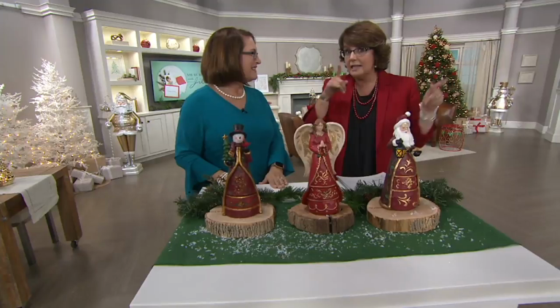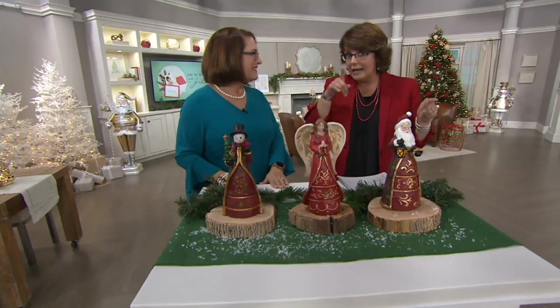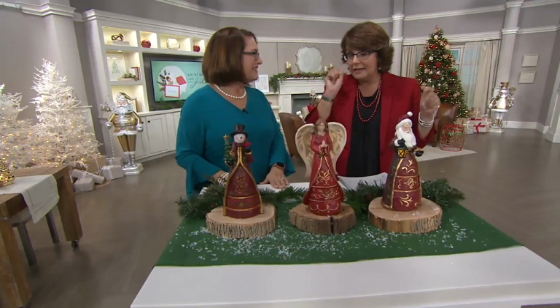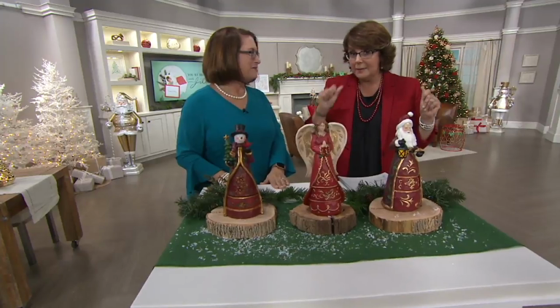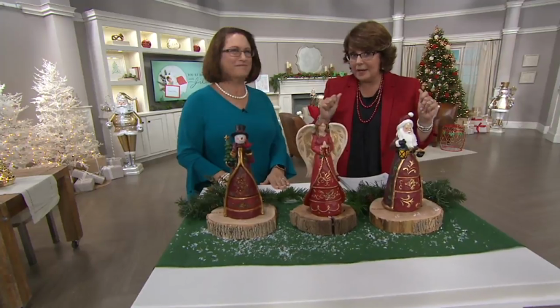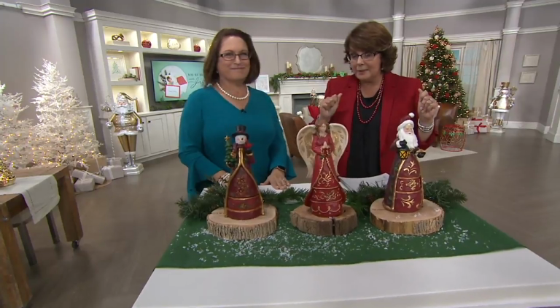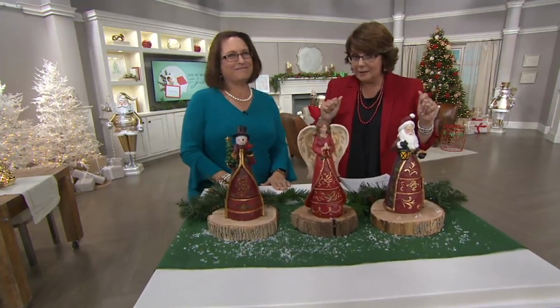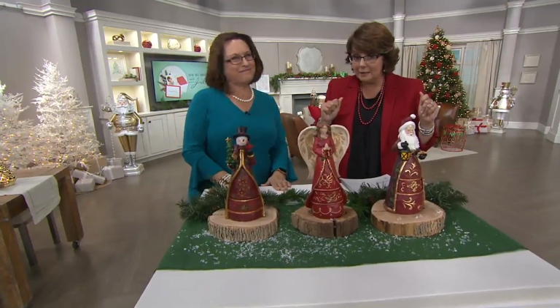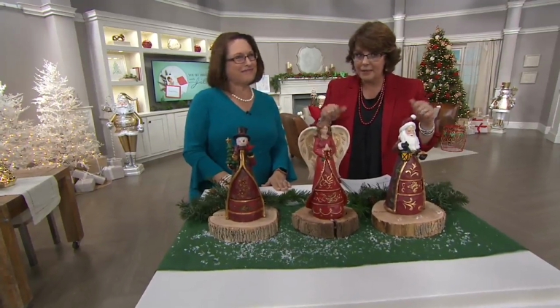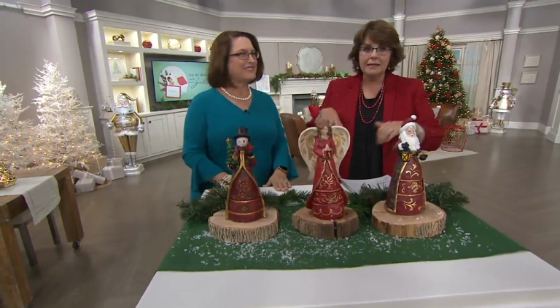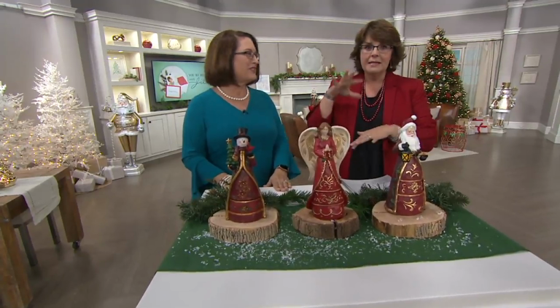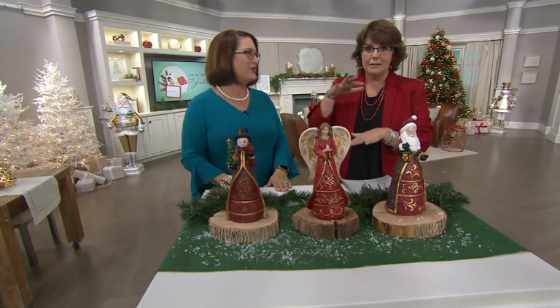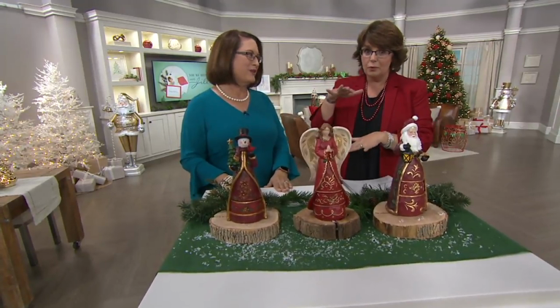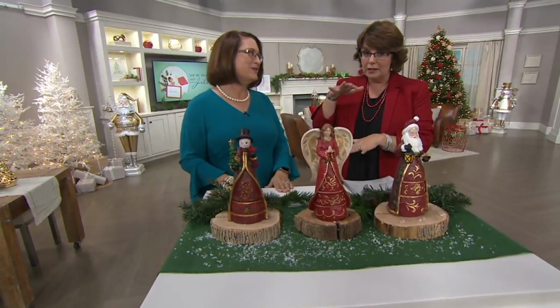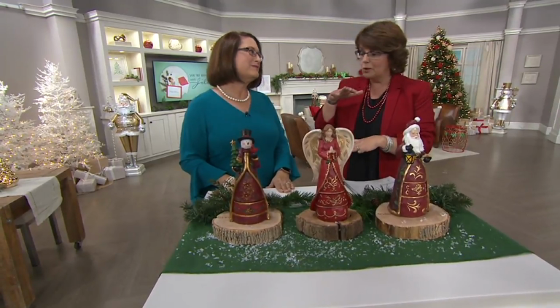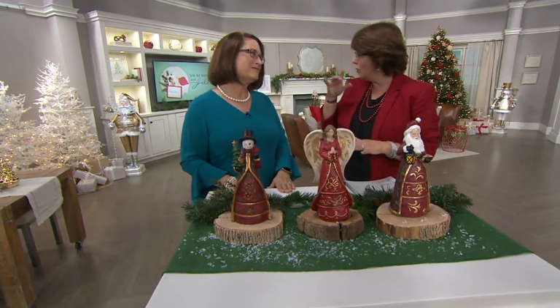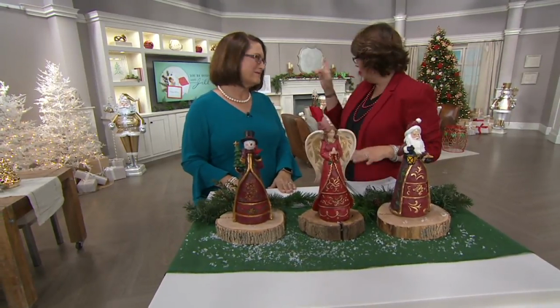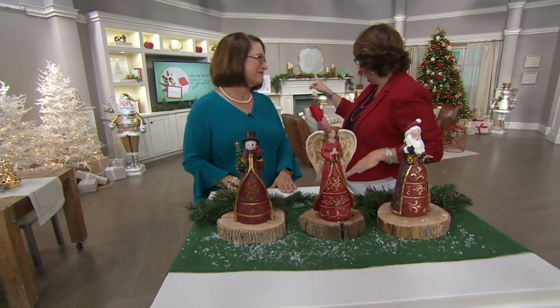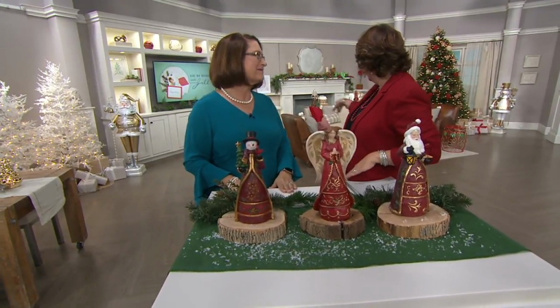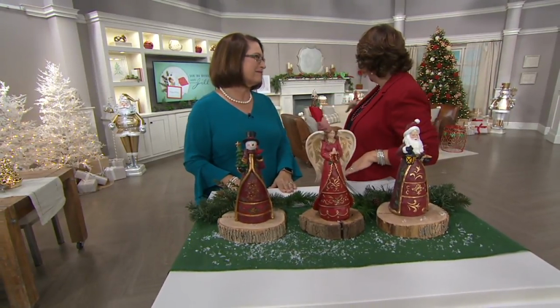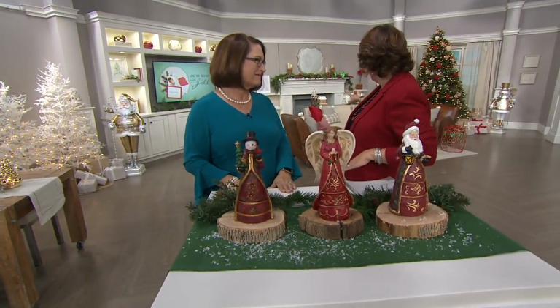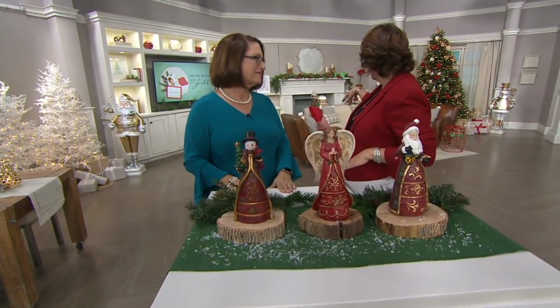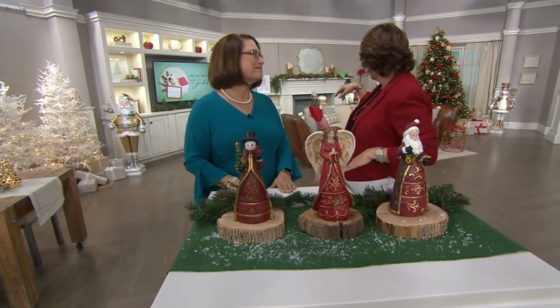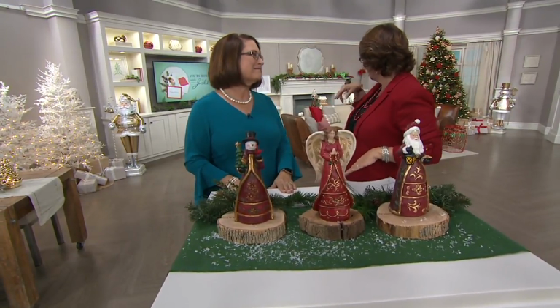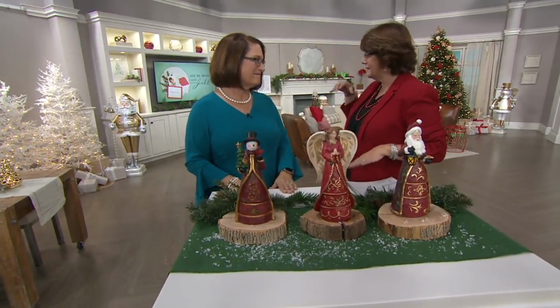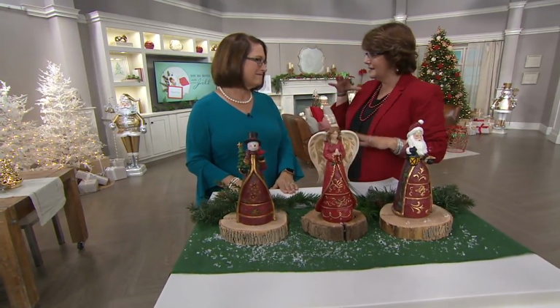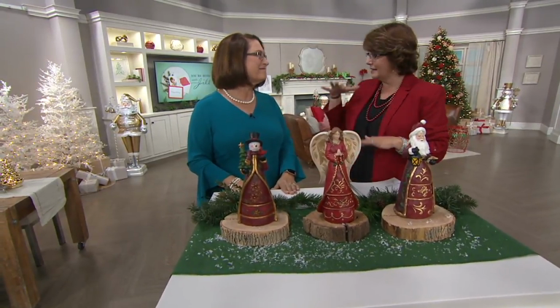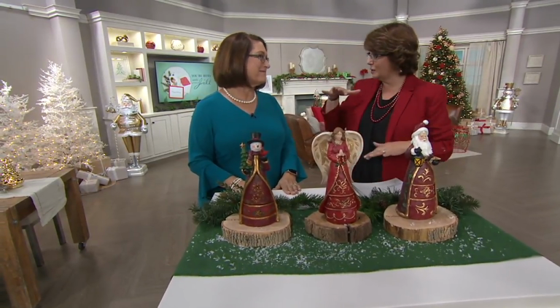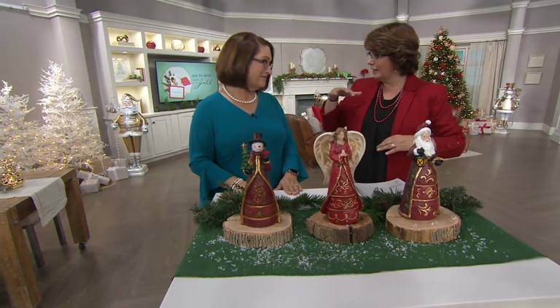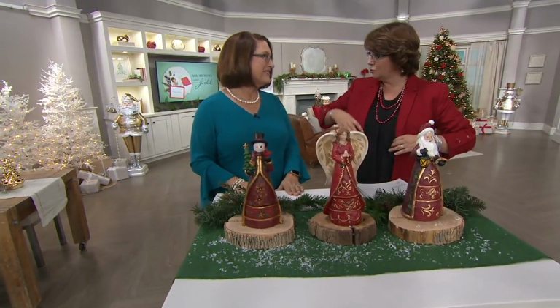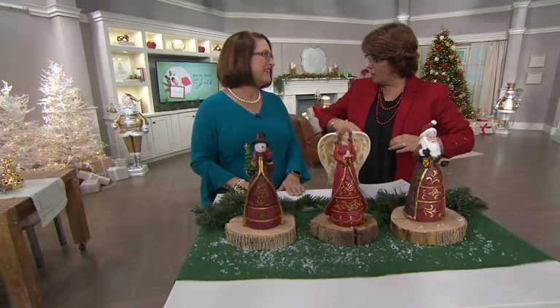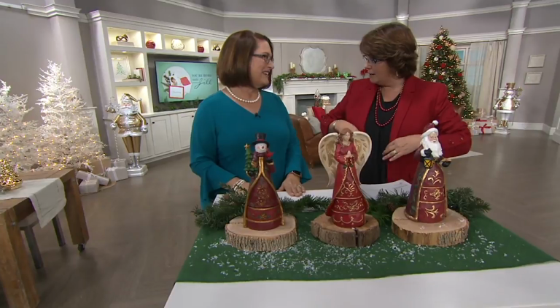Clay coming up in a little bit. Some really cool end tables which you might see that look like drums.